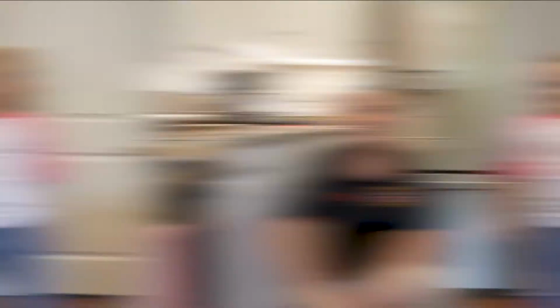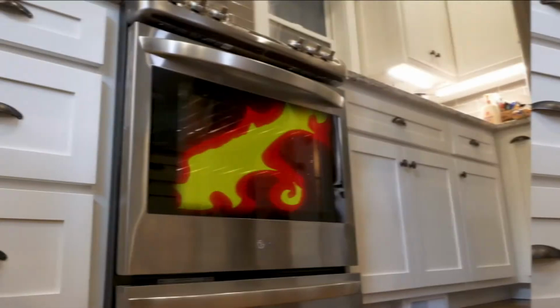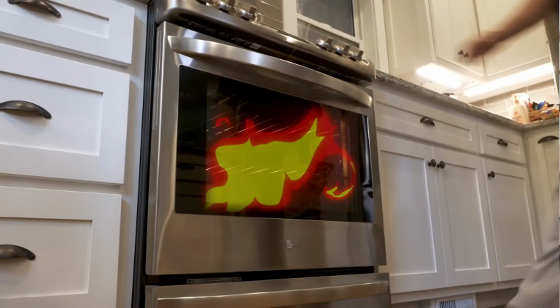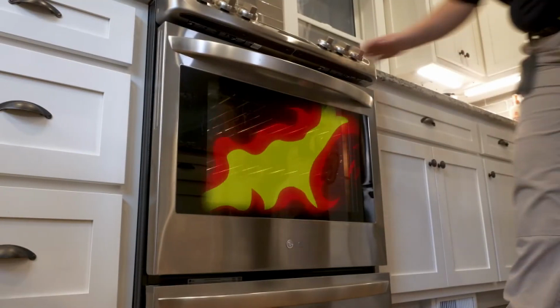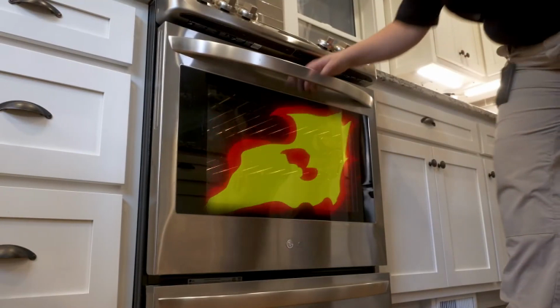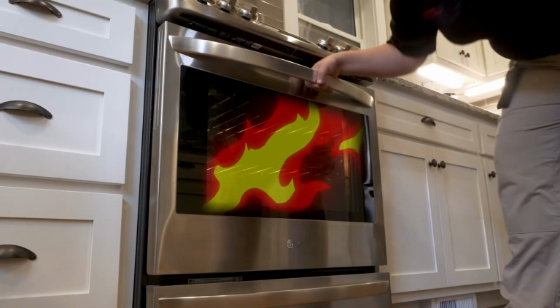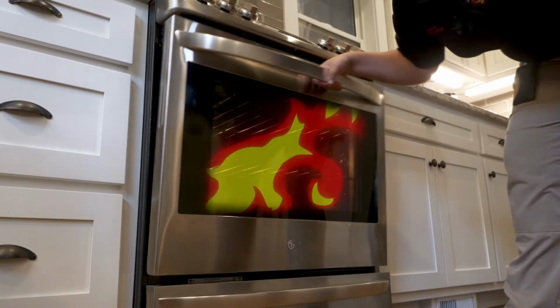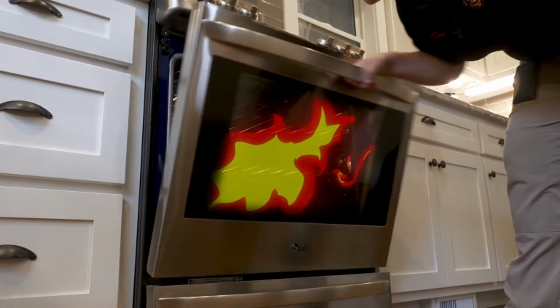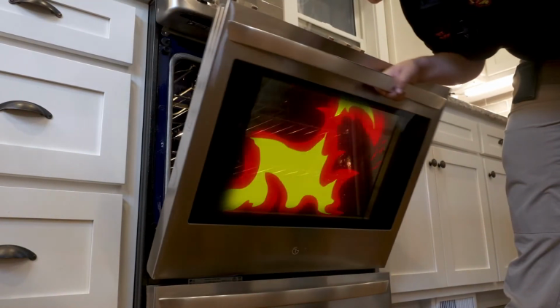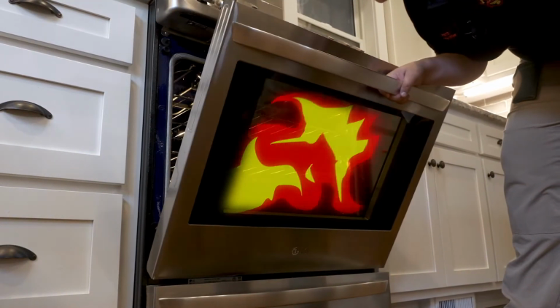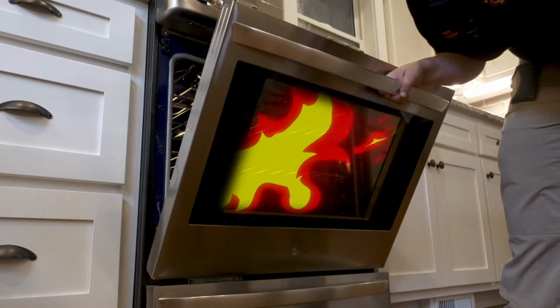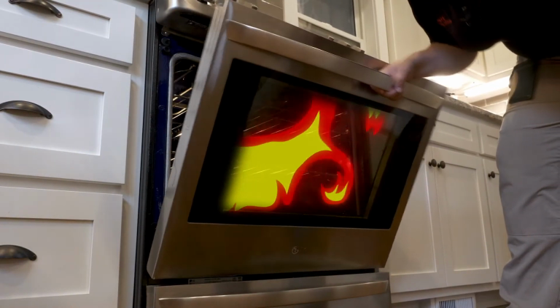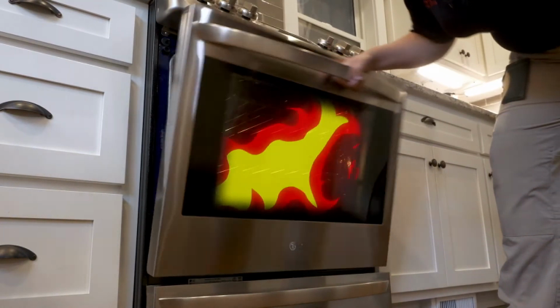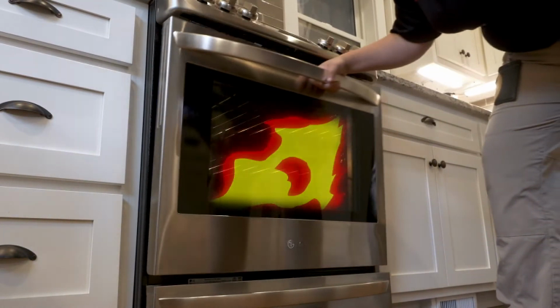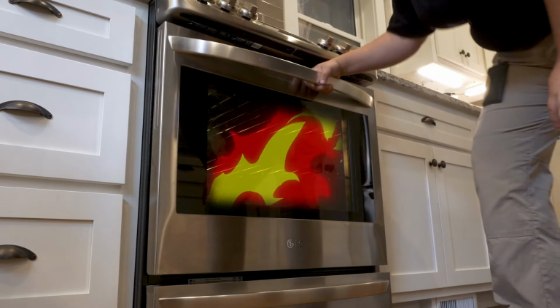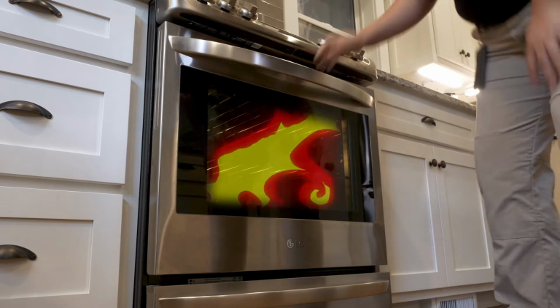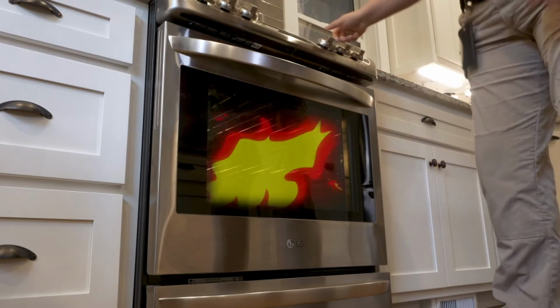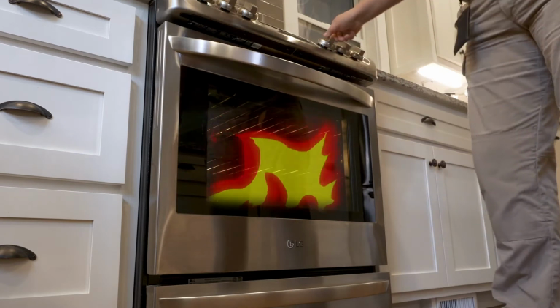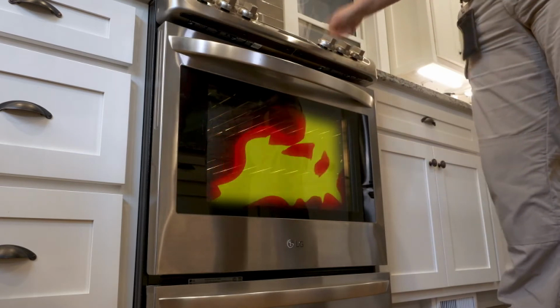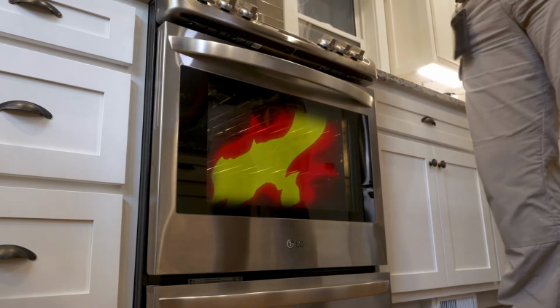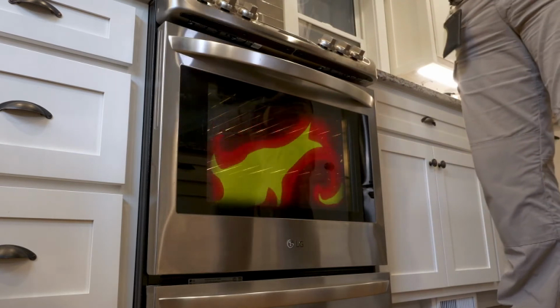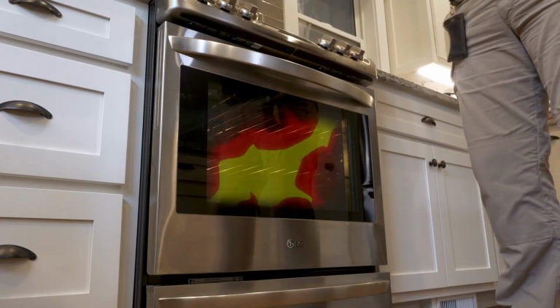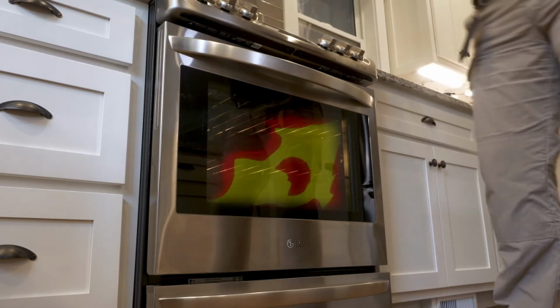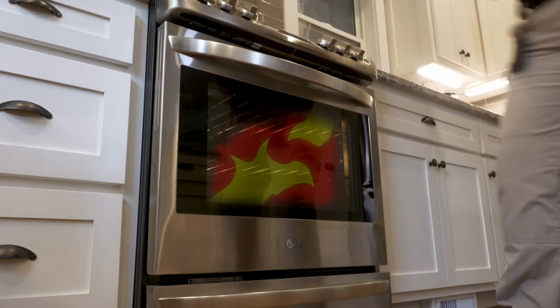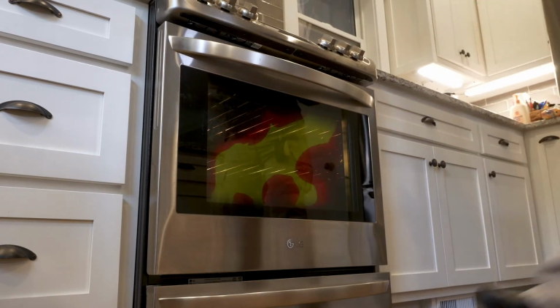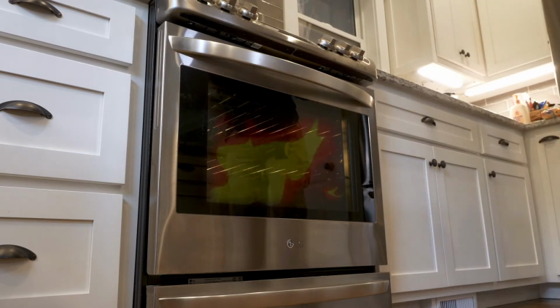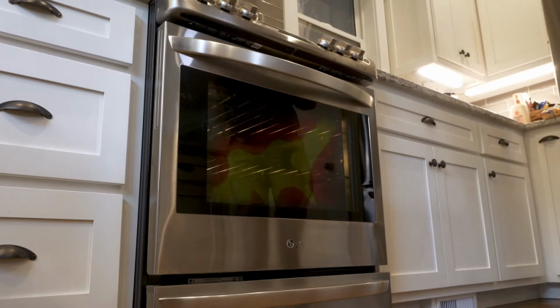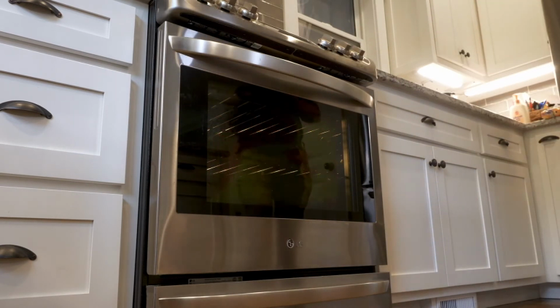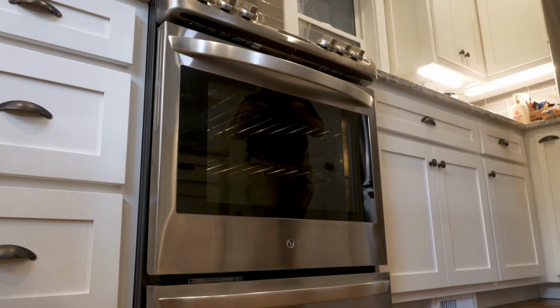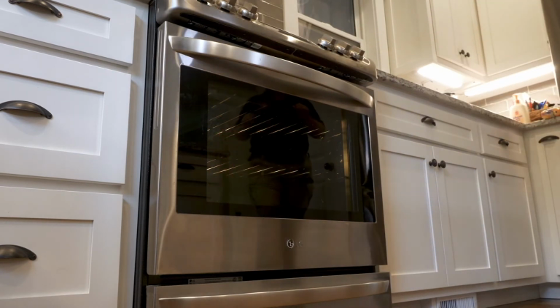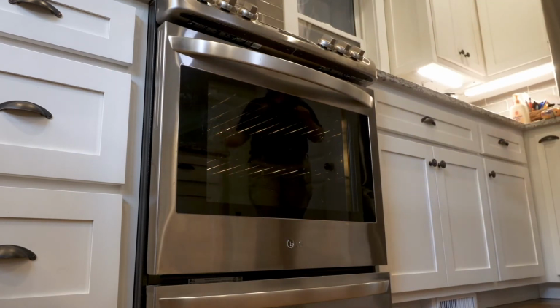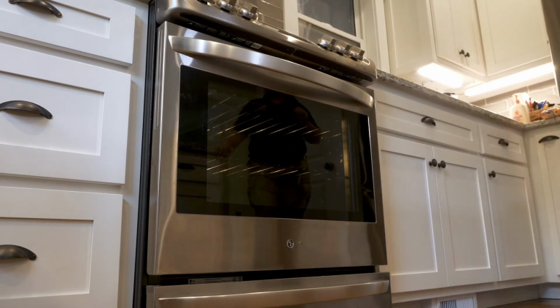If there is a fire in the oven, turn off the oven and leave the door closed. The fire will smother itself out.